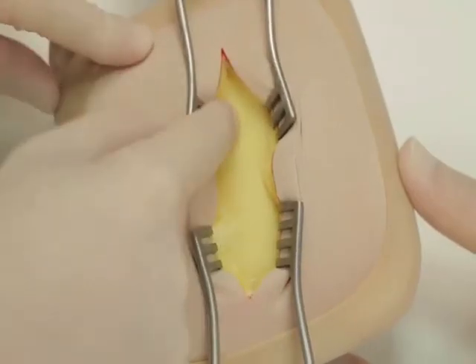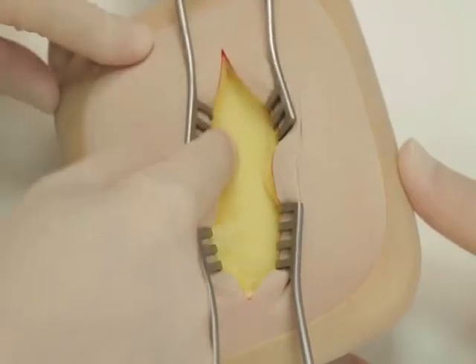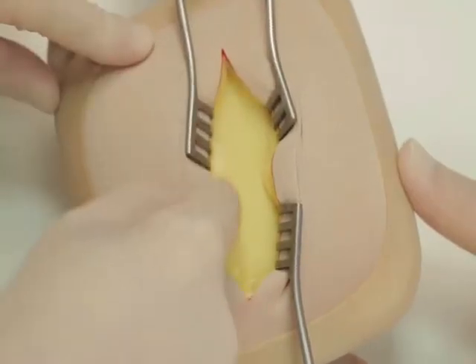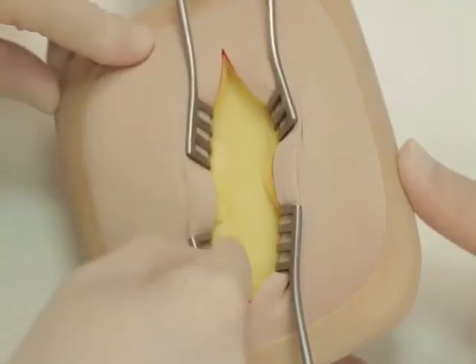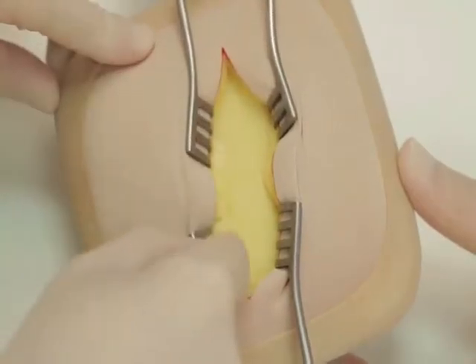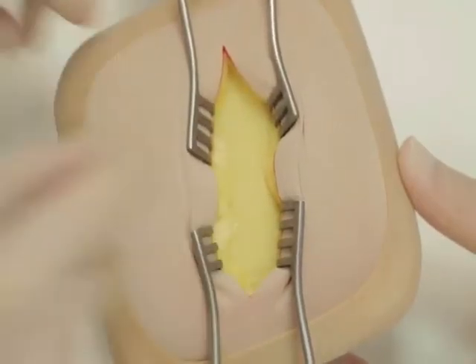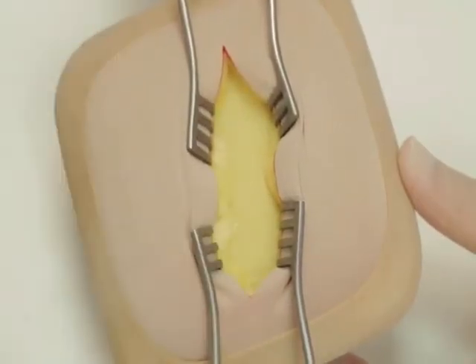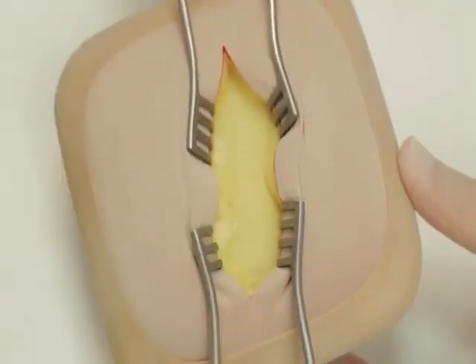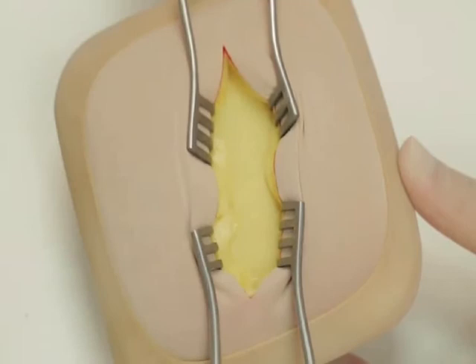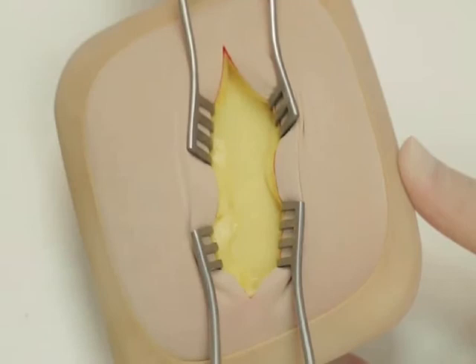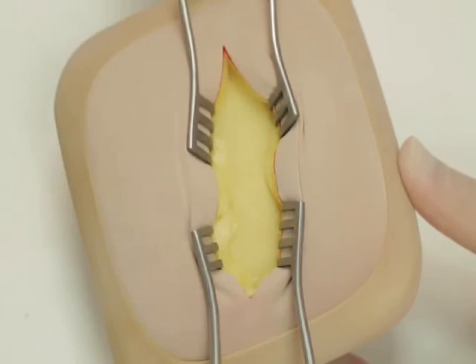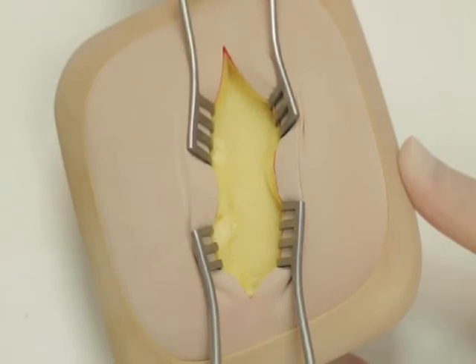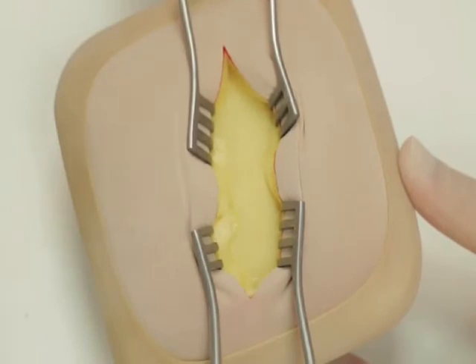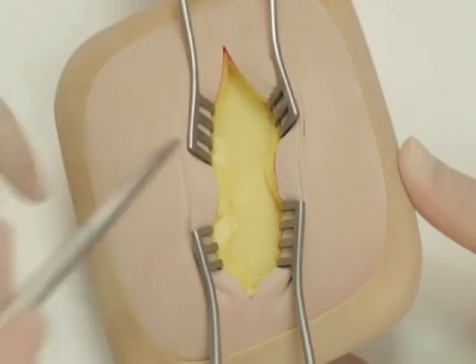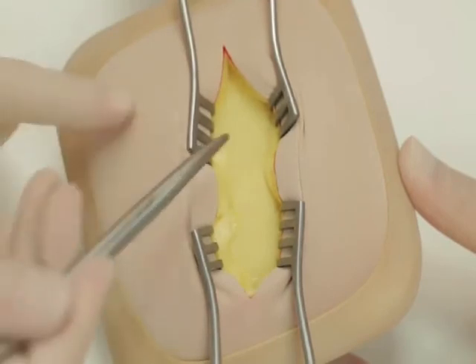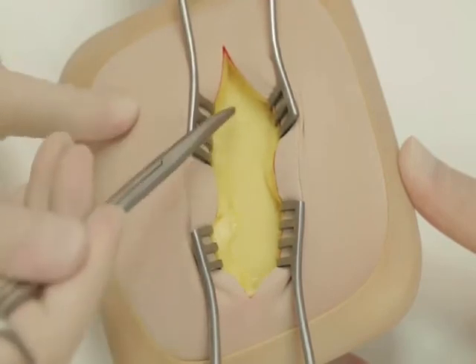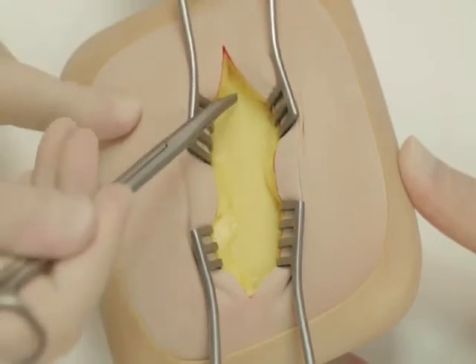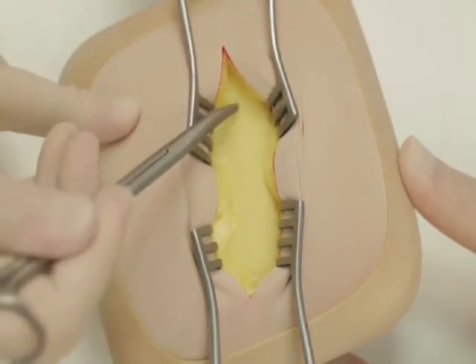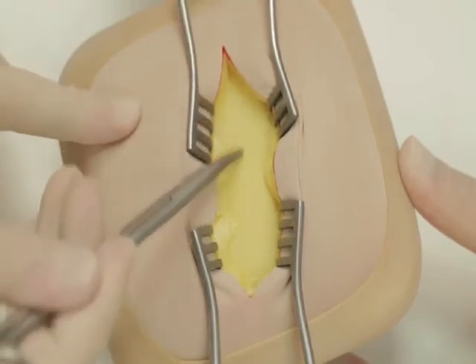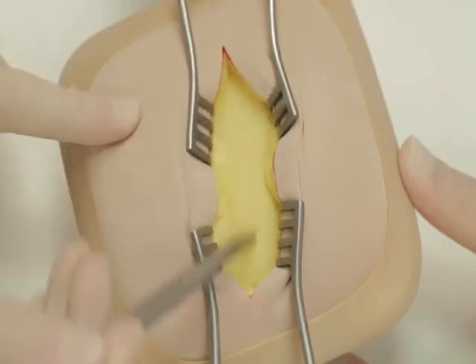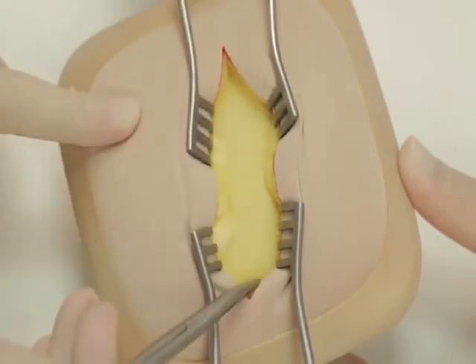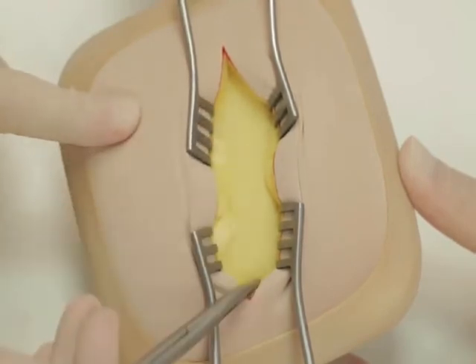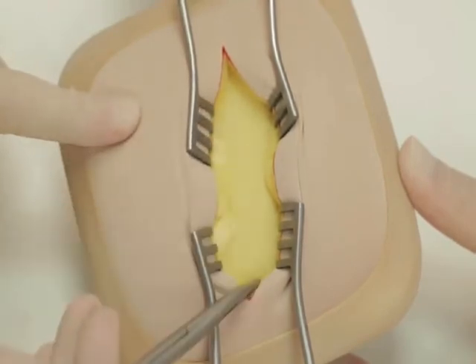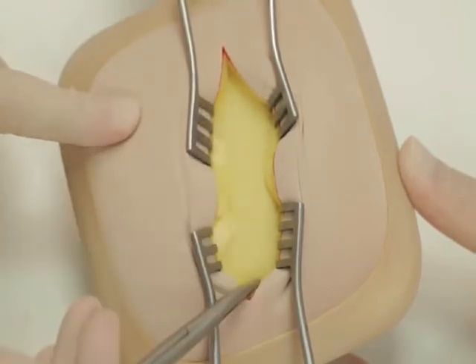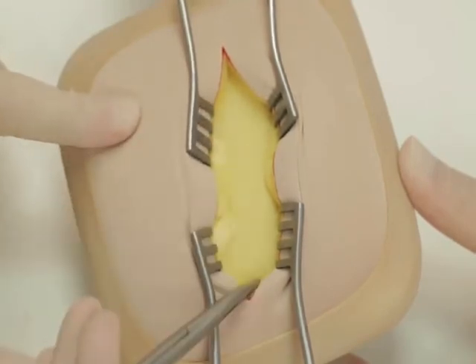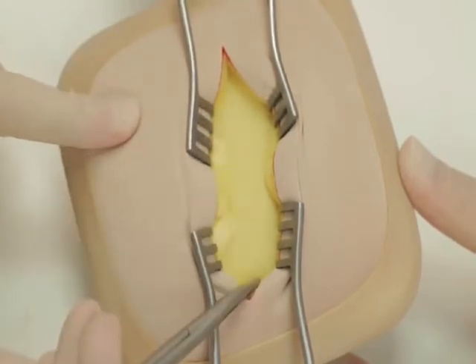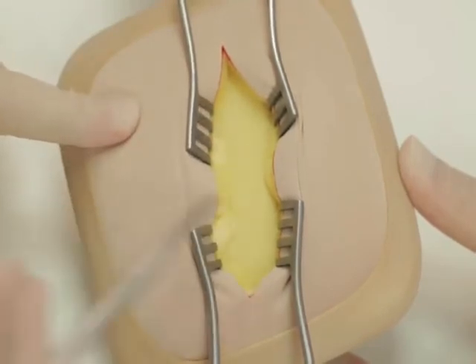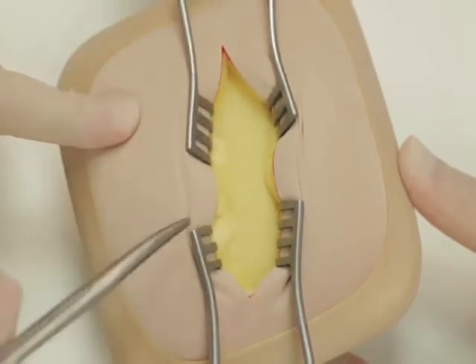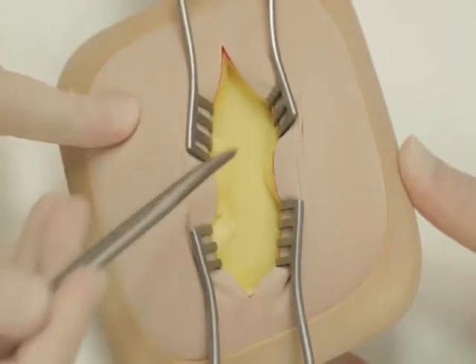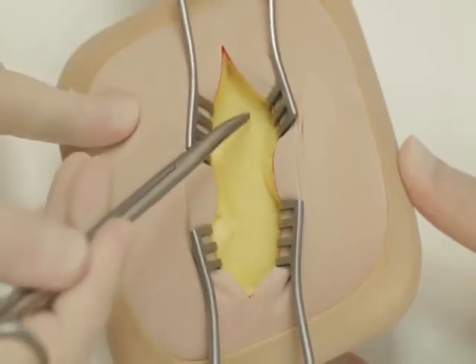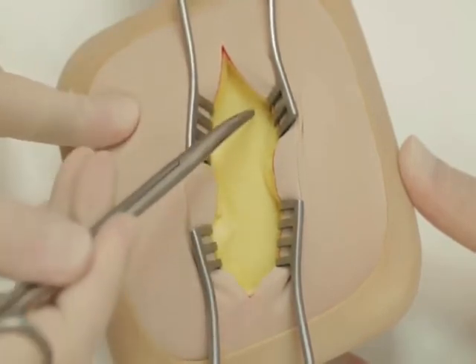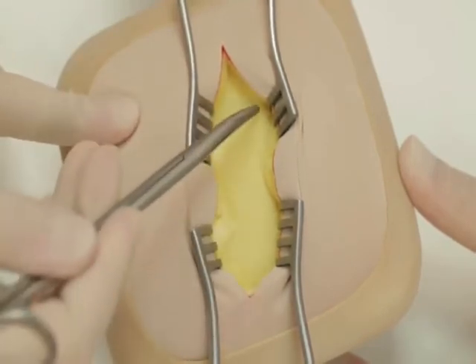This represents the external oblique aponeurosis, which should be divided in the line of its fibres.